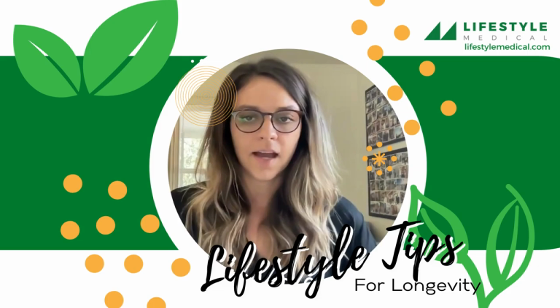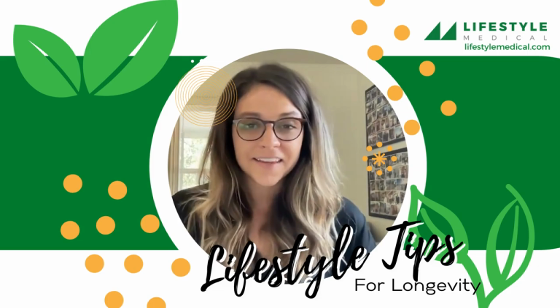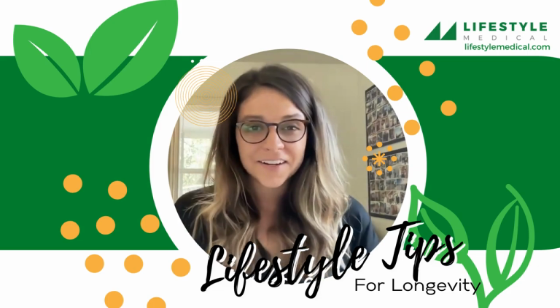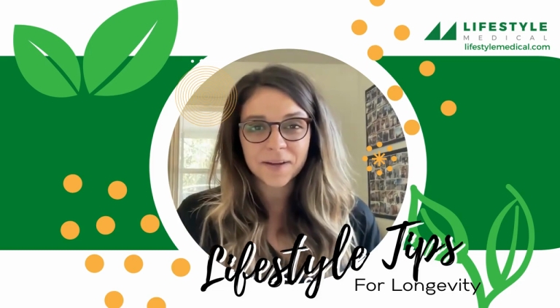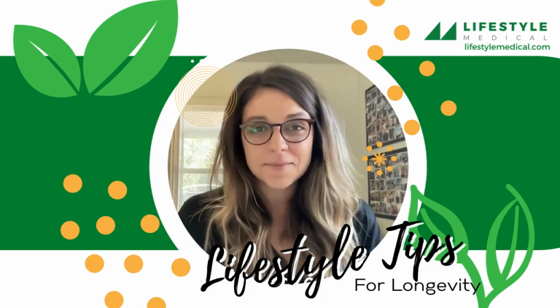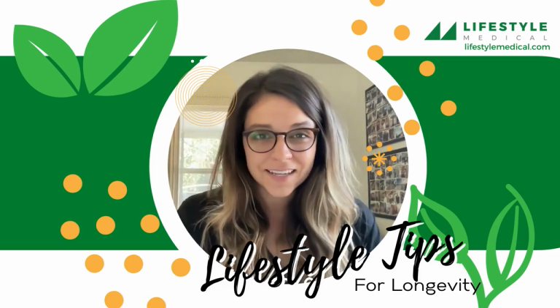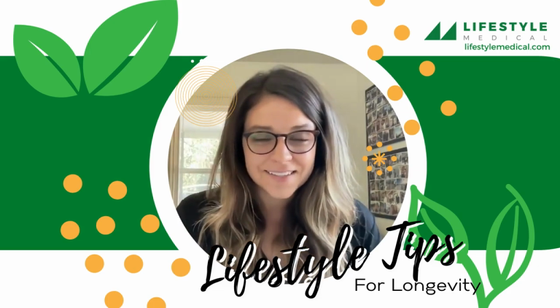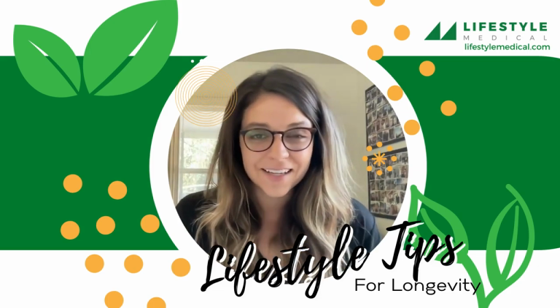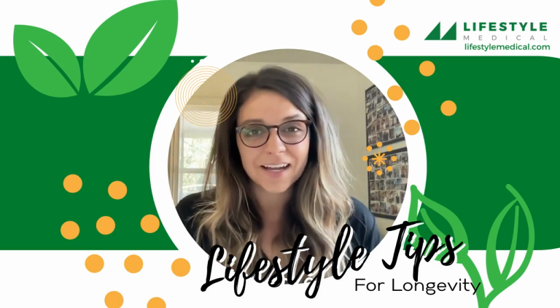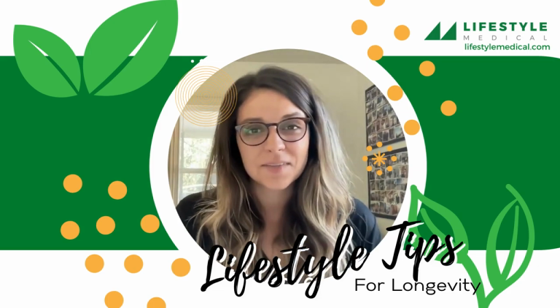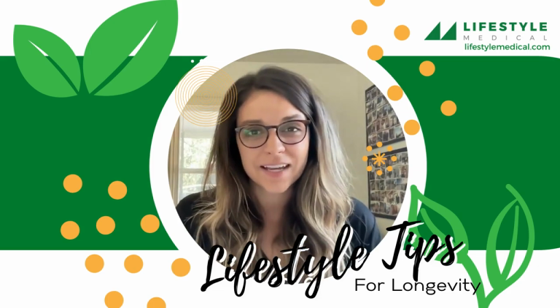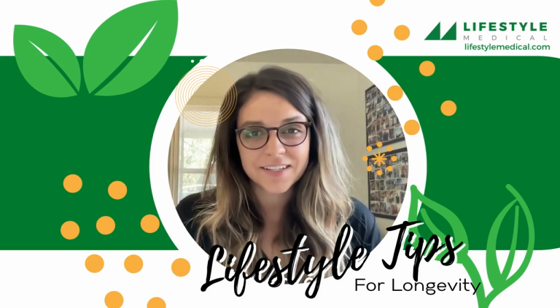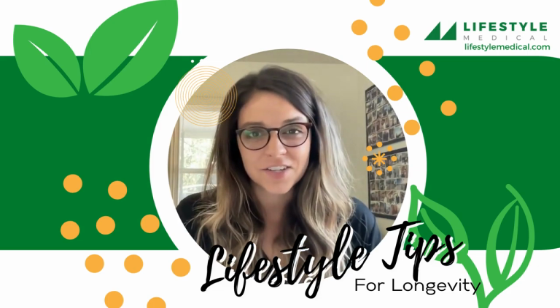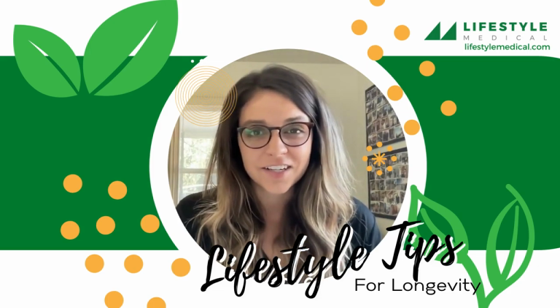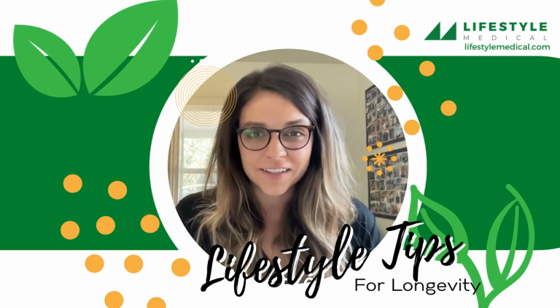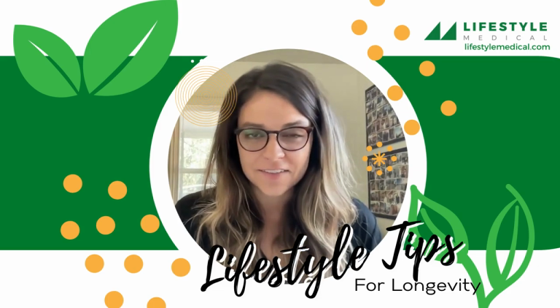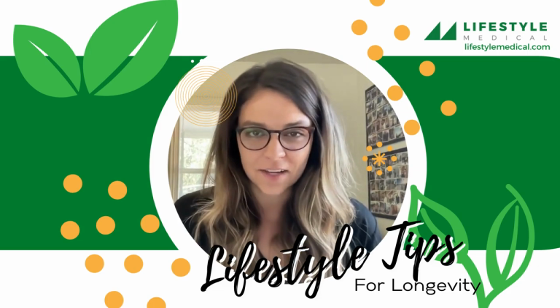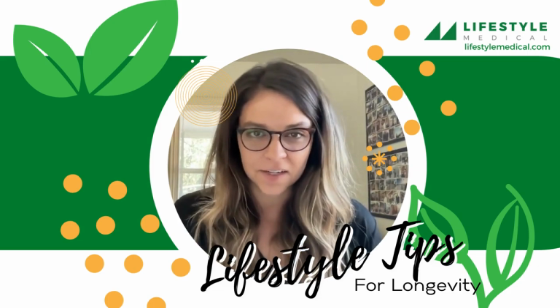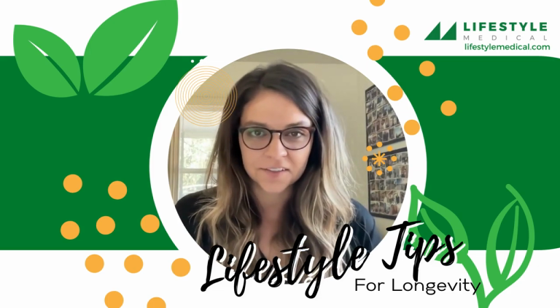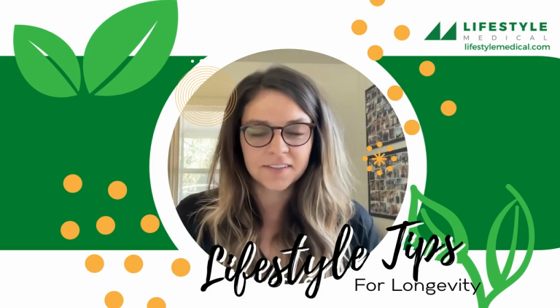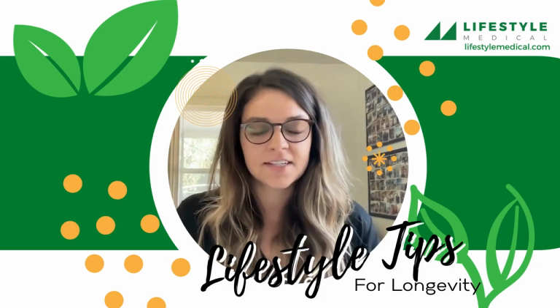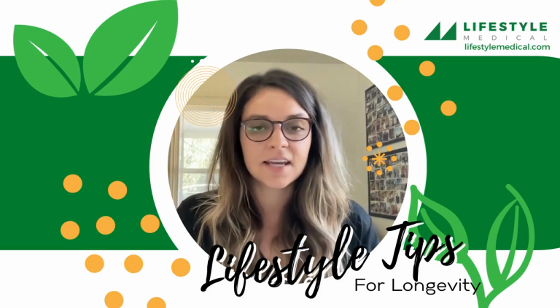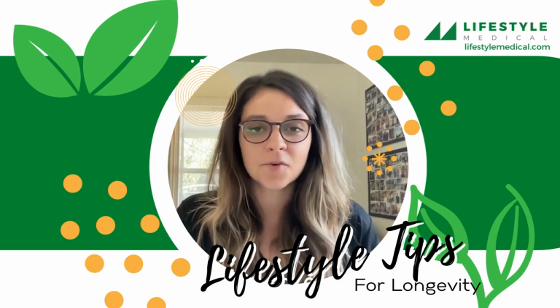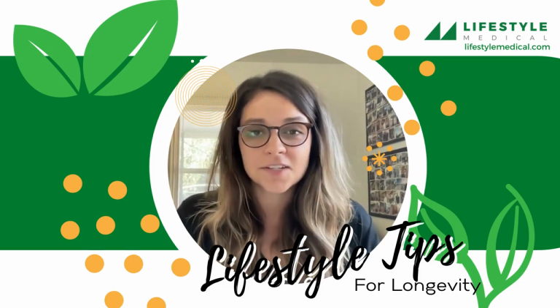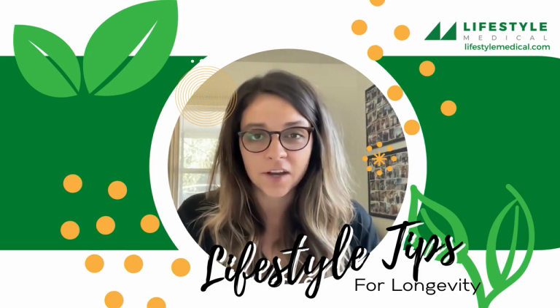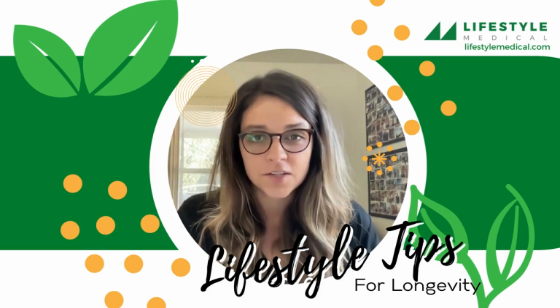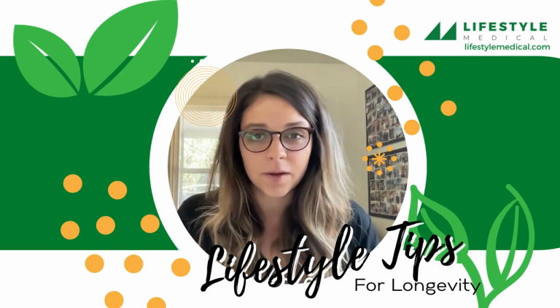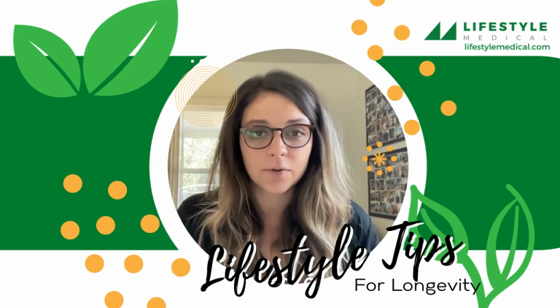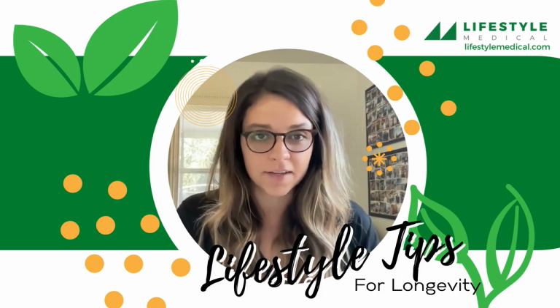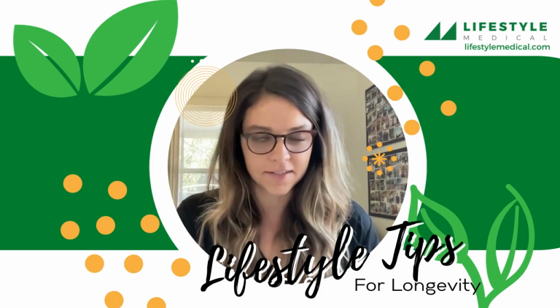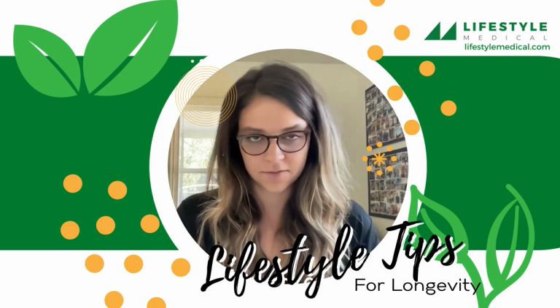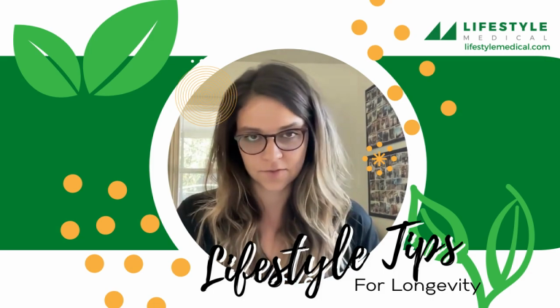Hi there, my name is Kelsey and I am the dietitian here at Lifestyle Medical. Today I'm going to talk to you about processed foods.